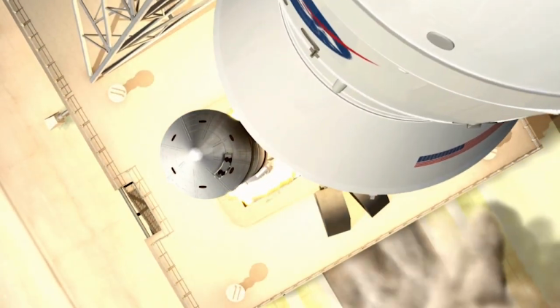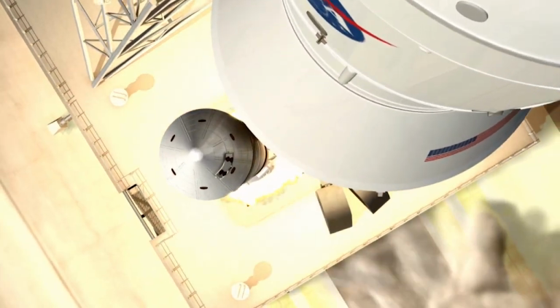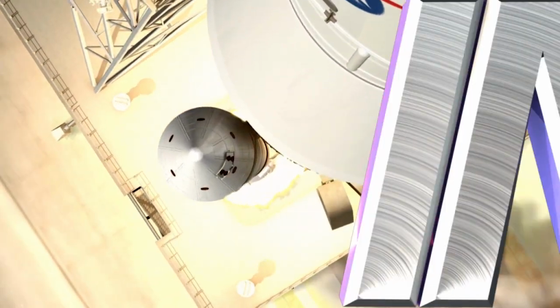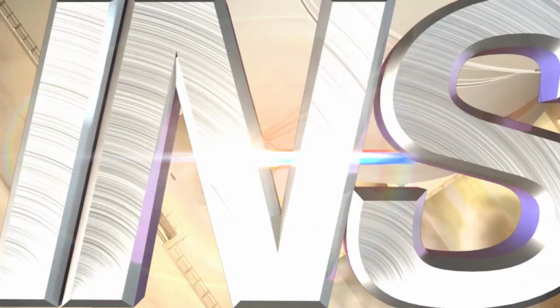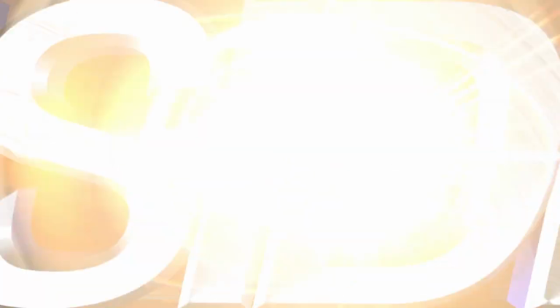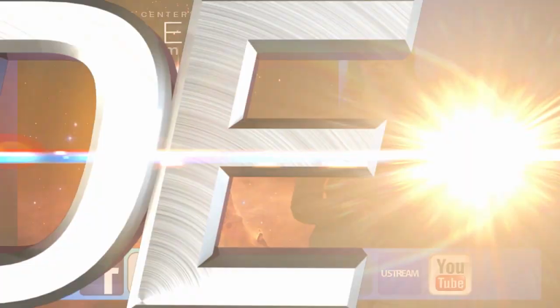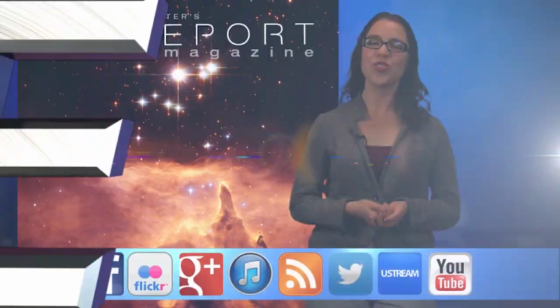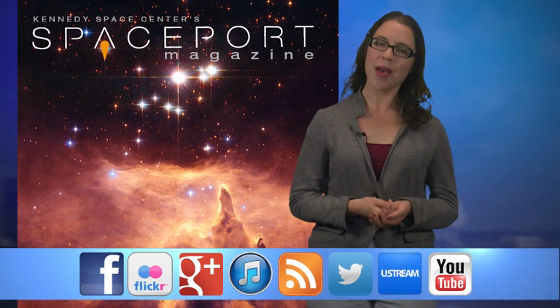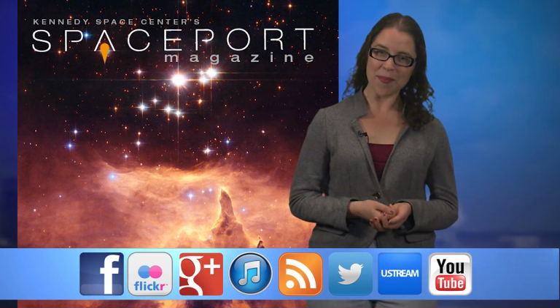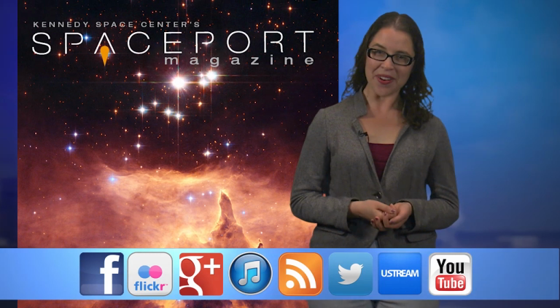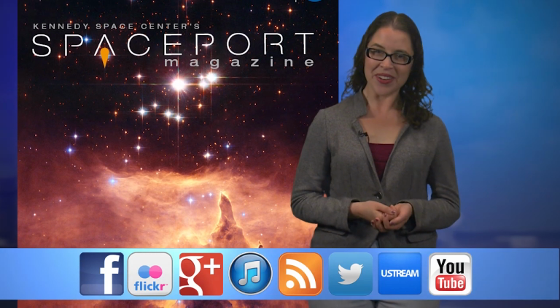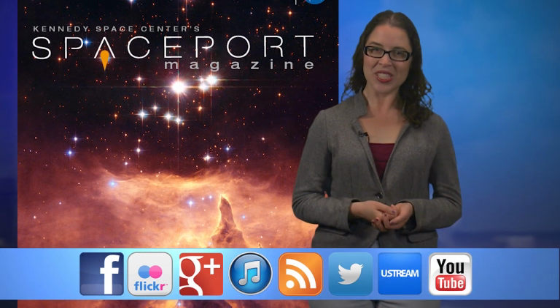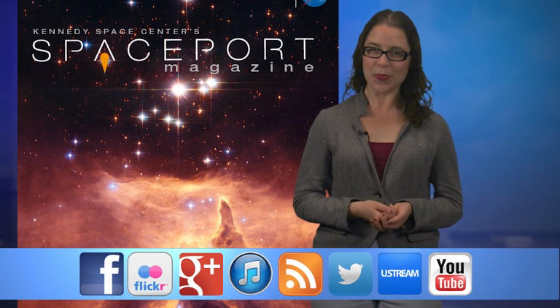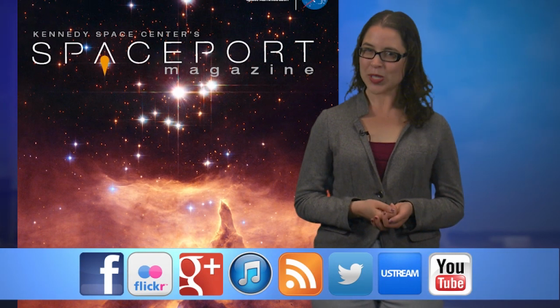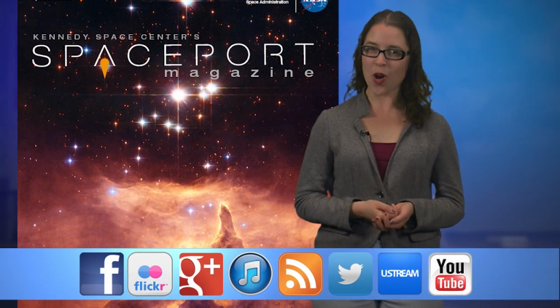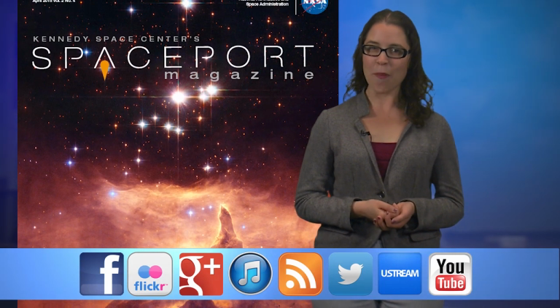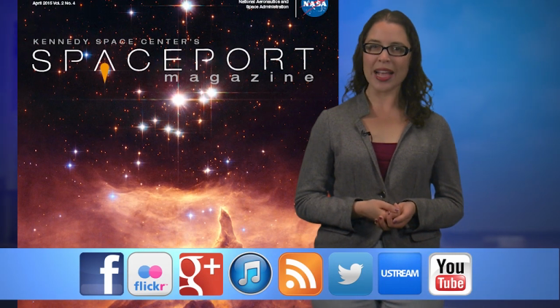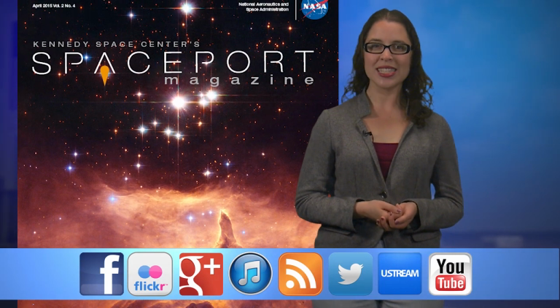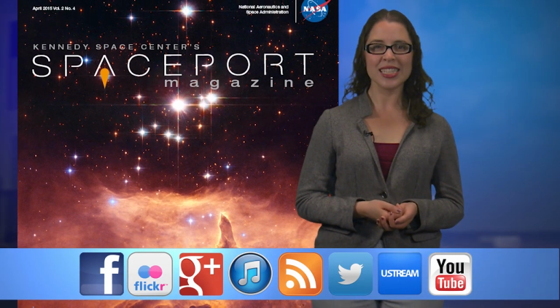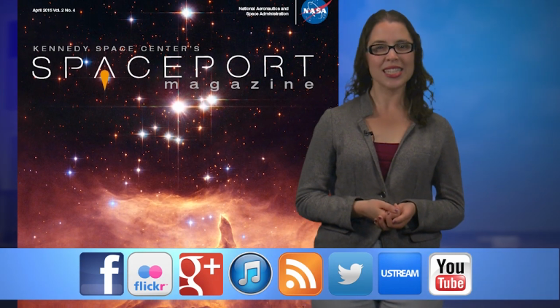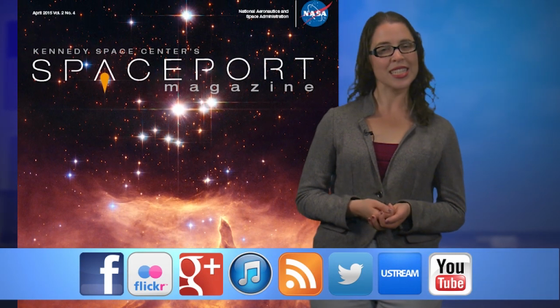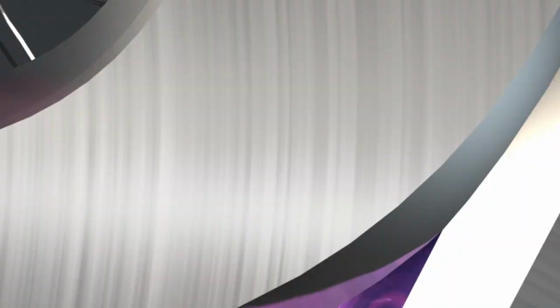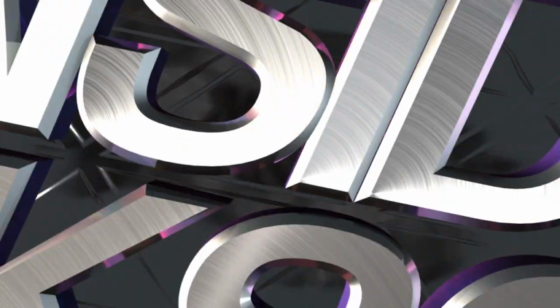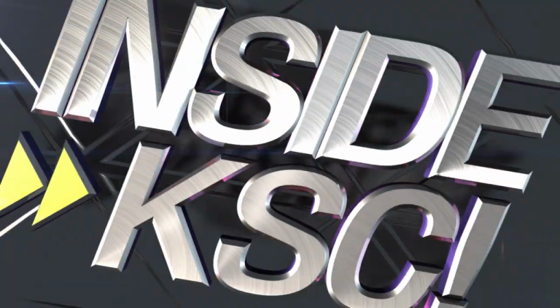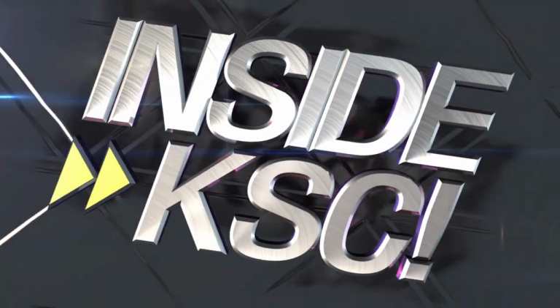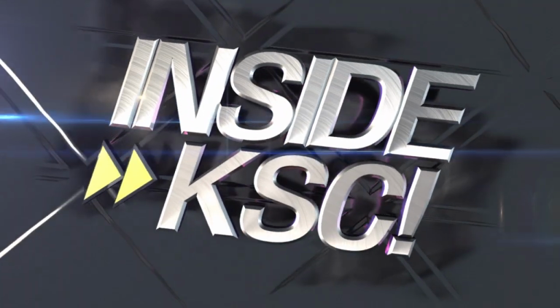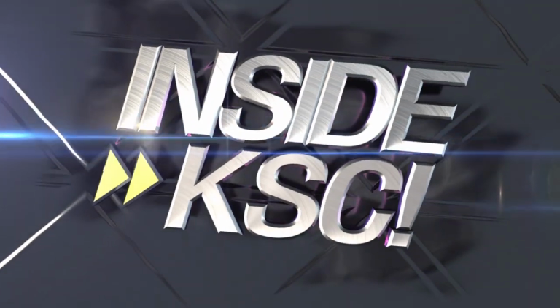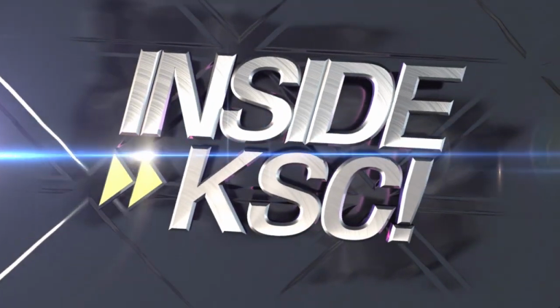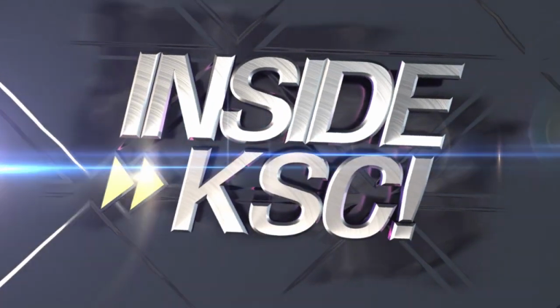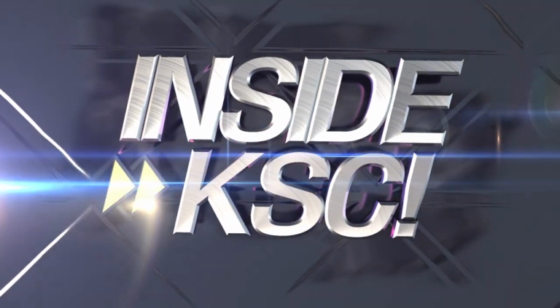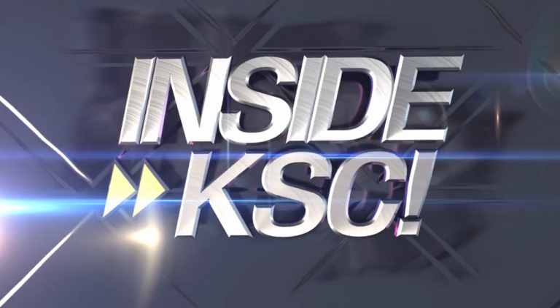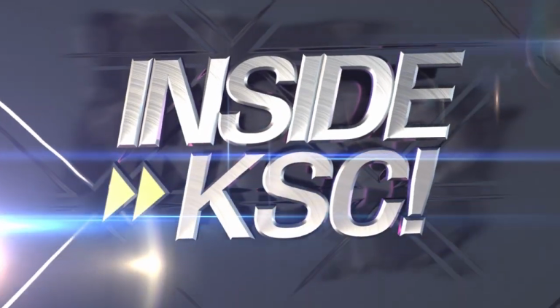And remember, Spaceport Magazine takes you deeper inside KSC.